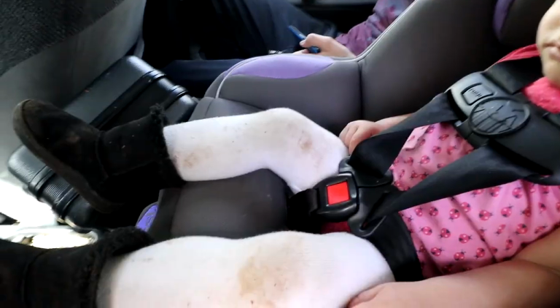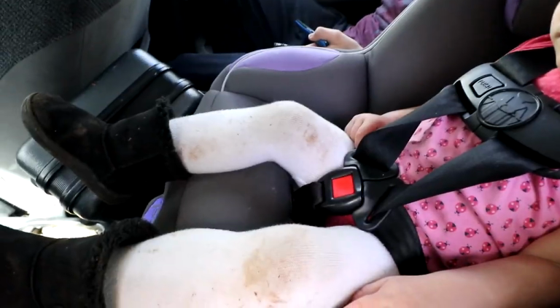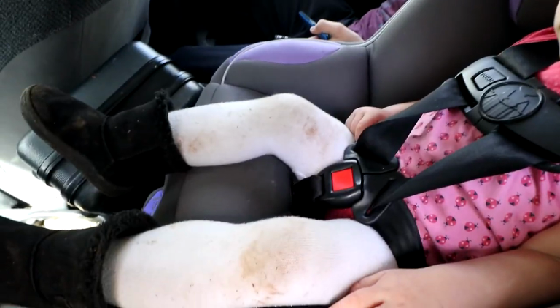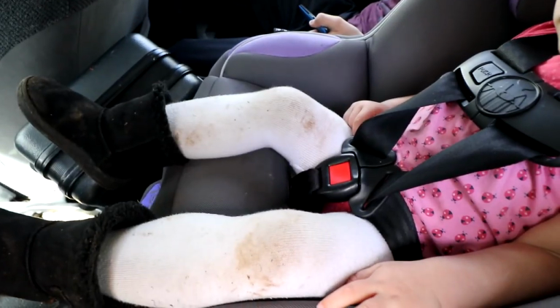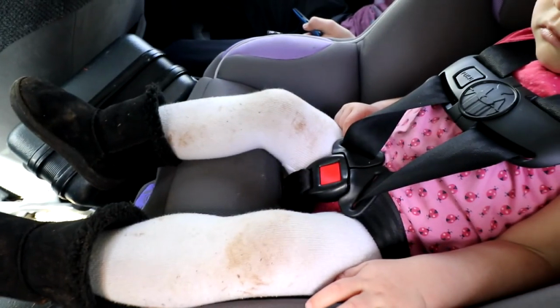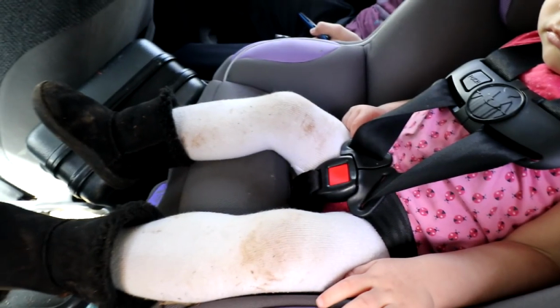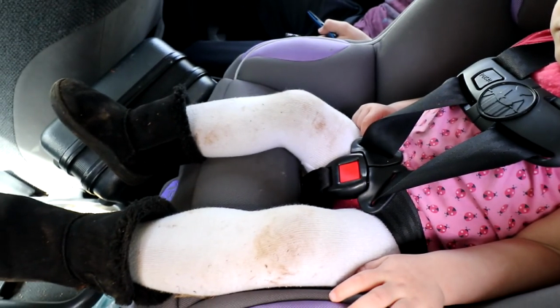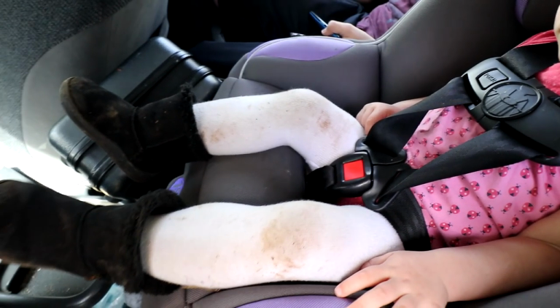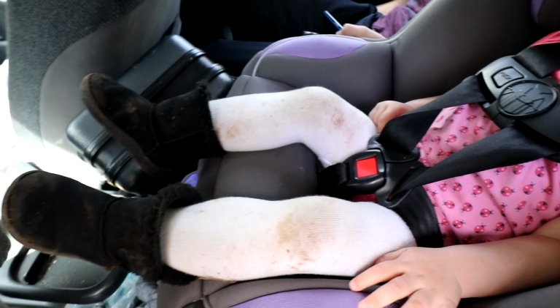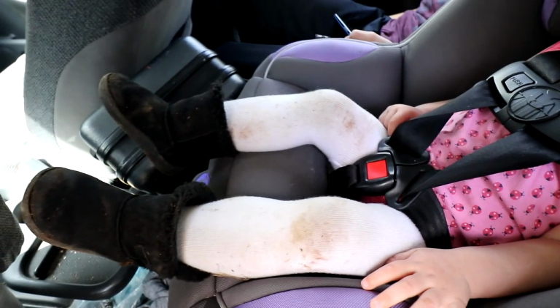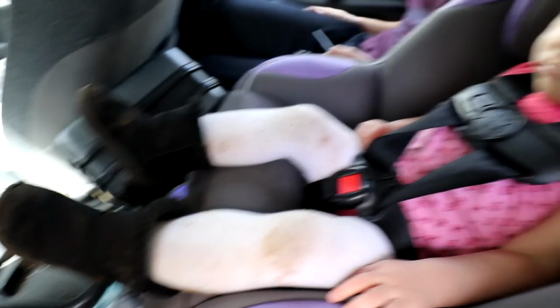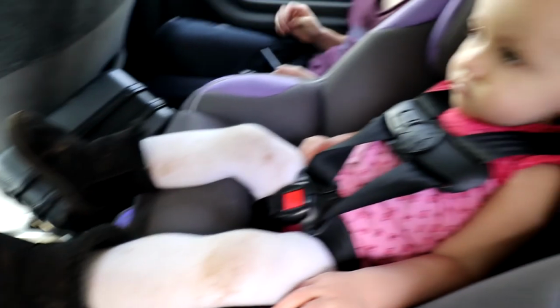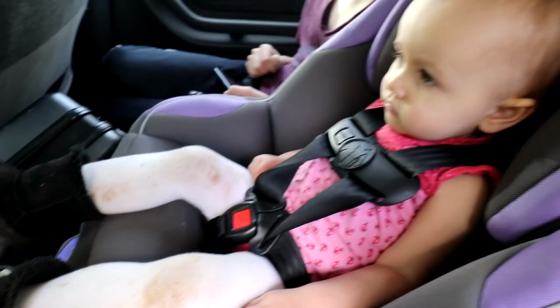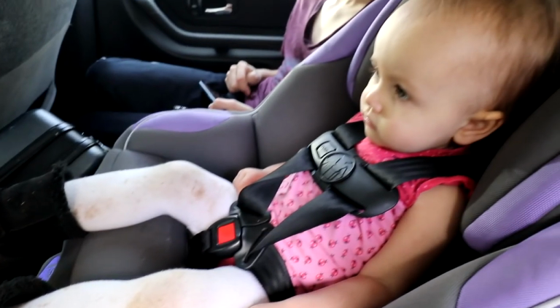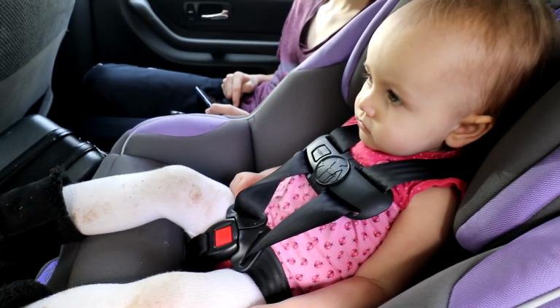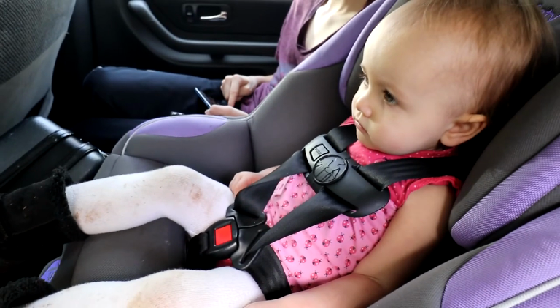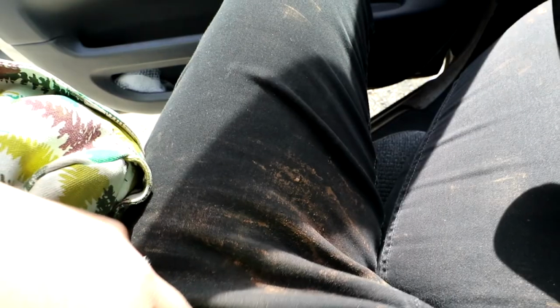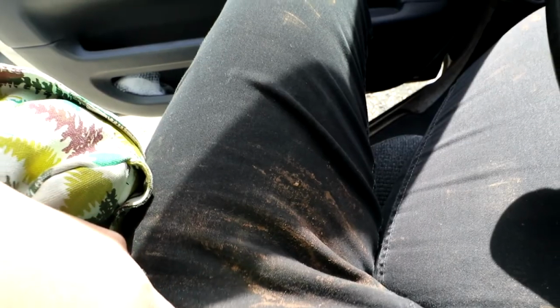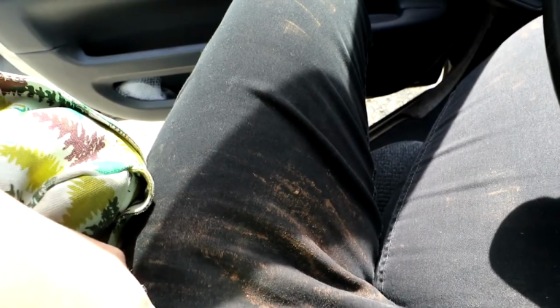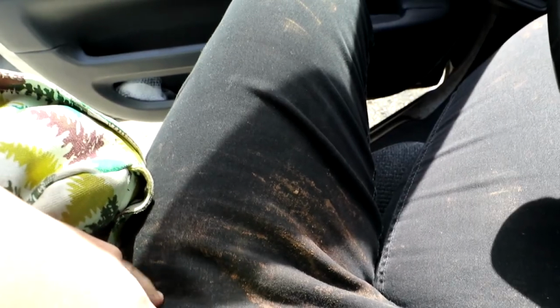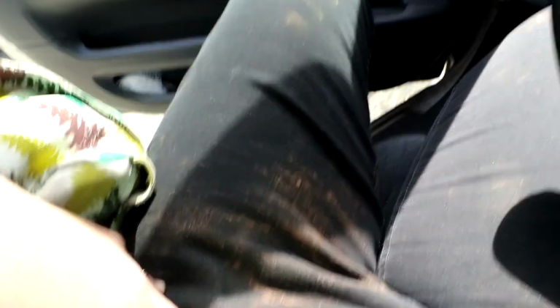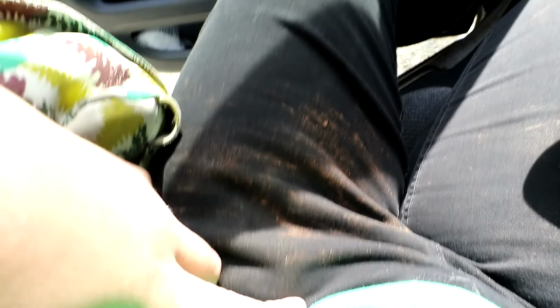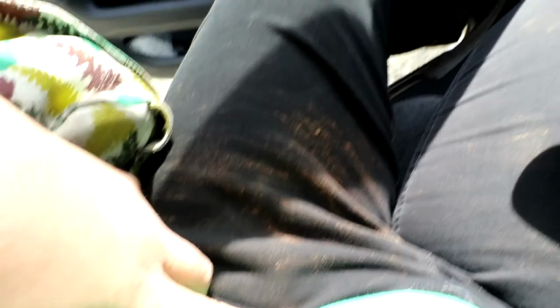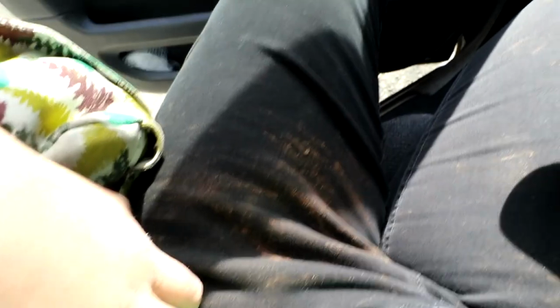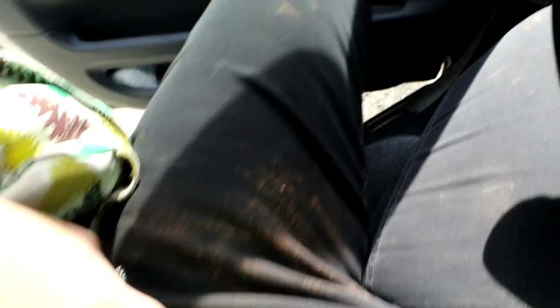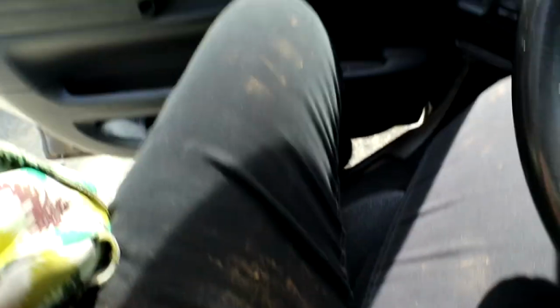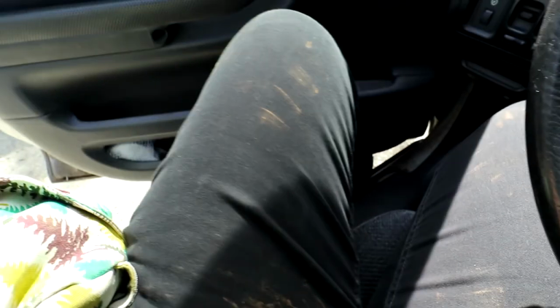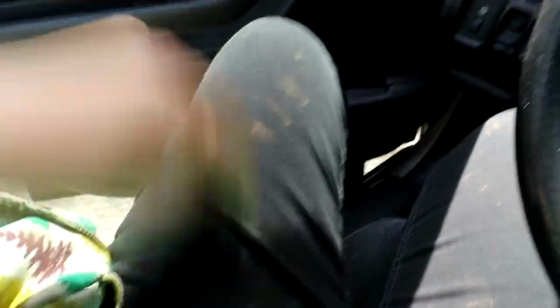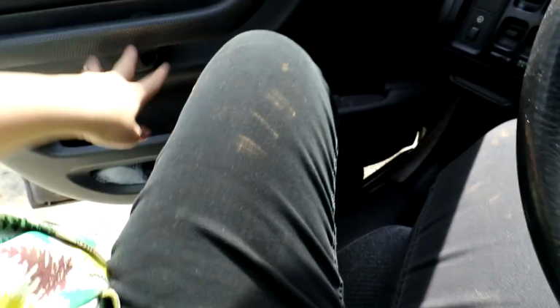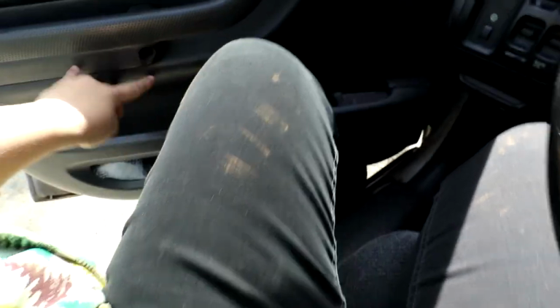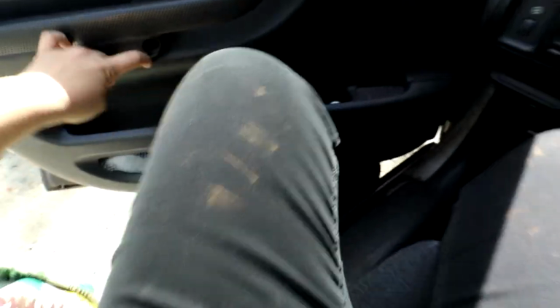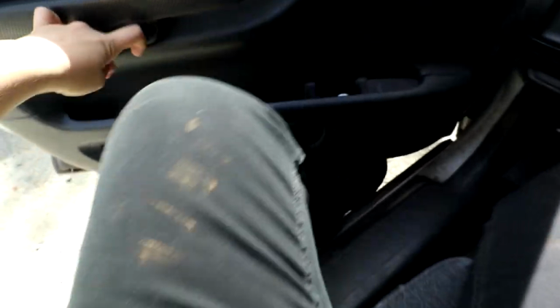Look how muddy — here are my pants too, muddy all the way down!